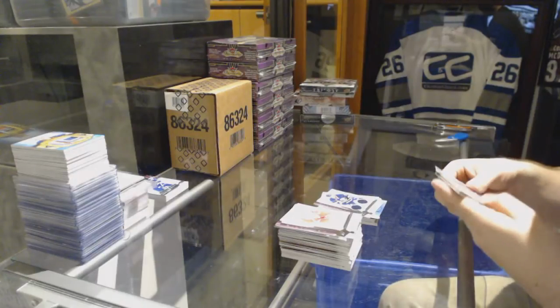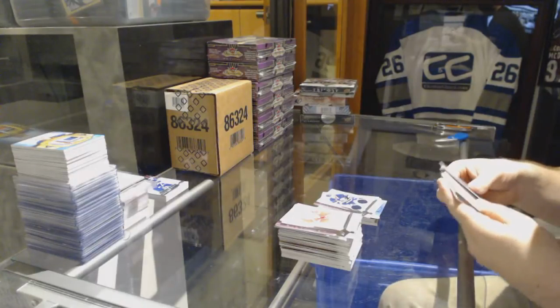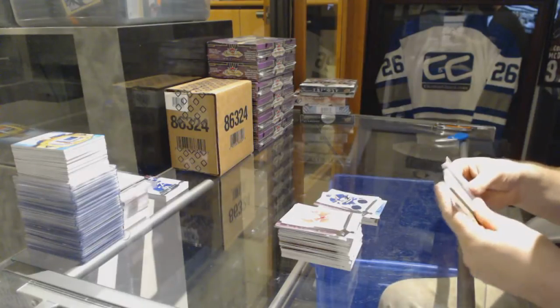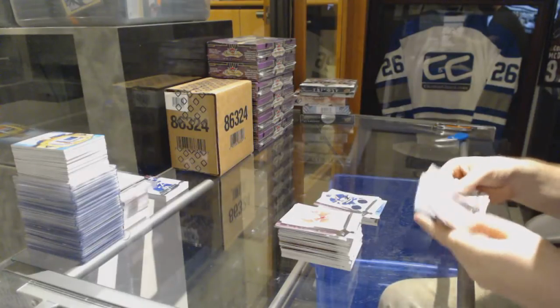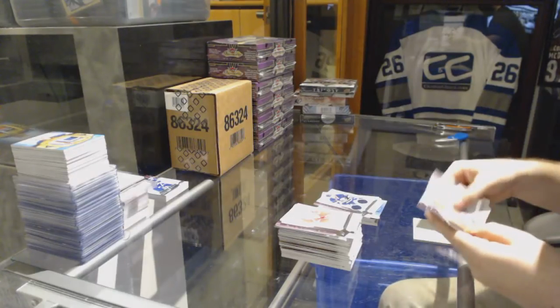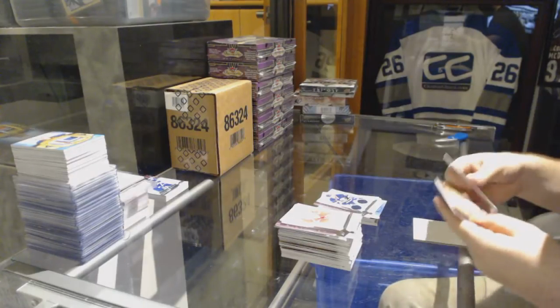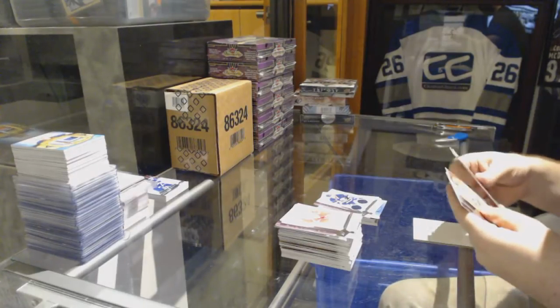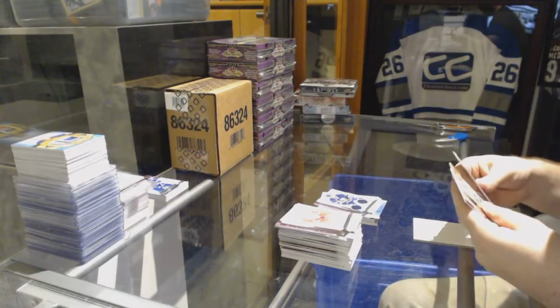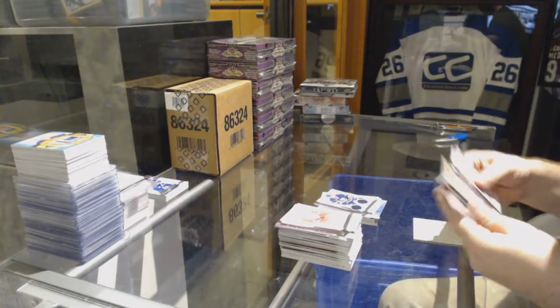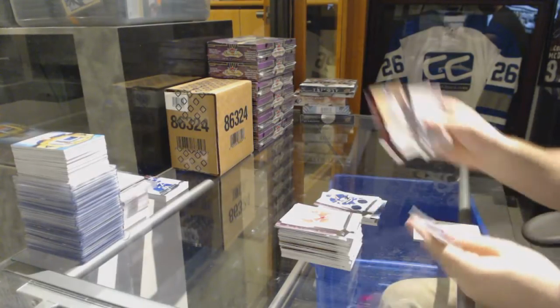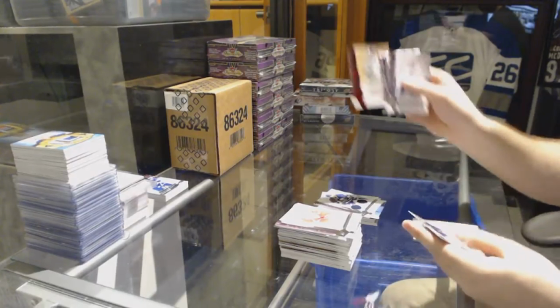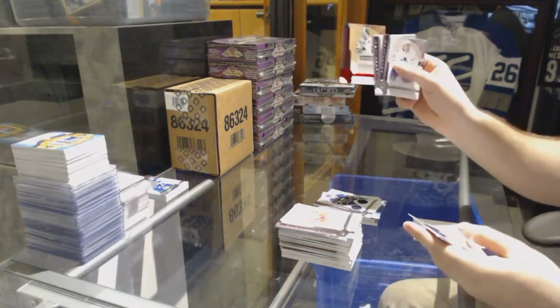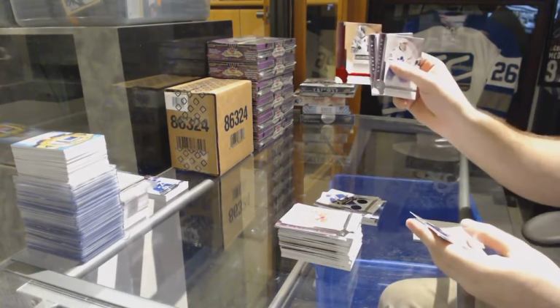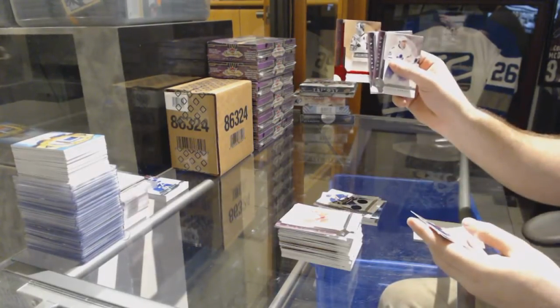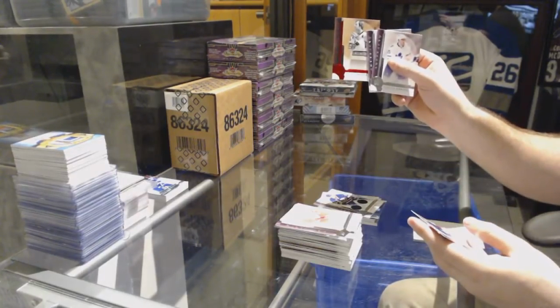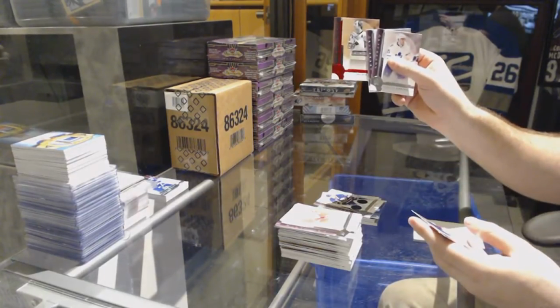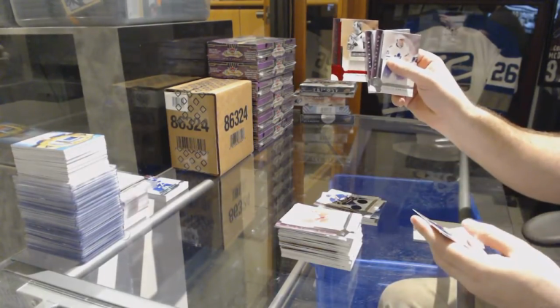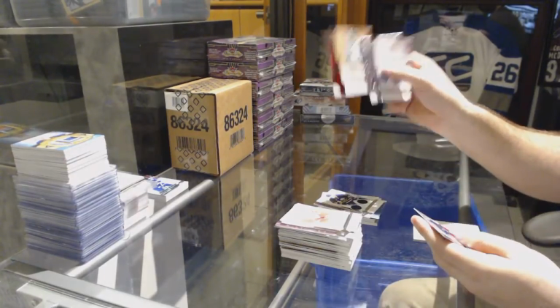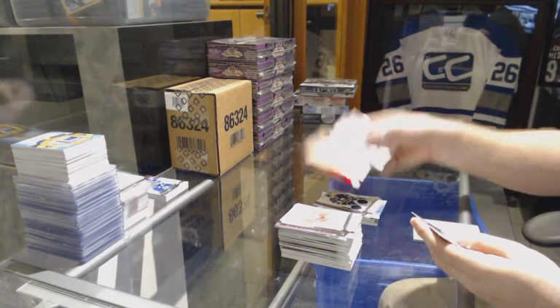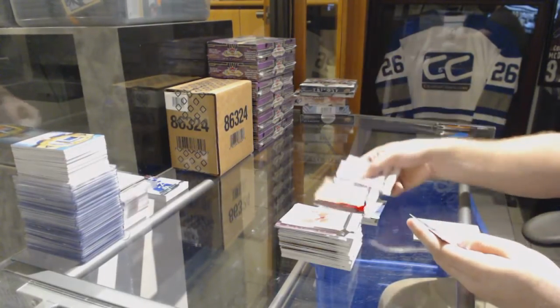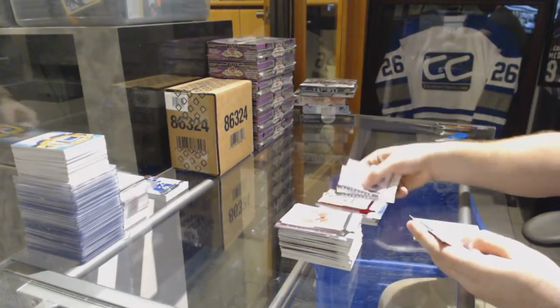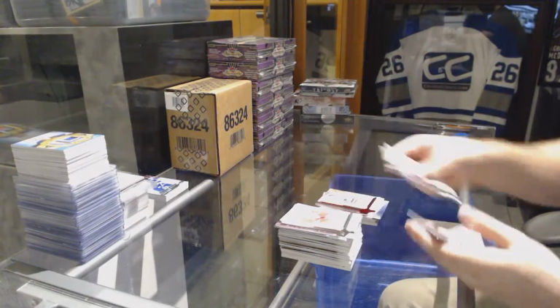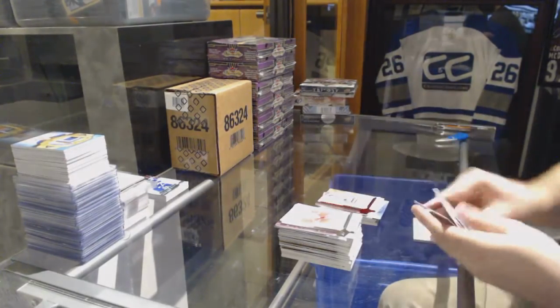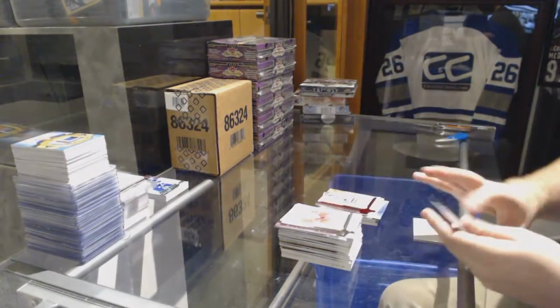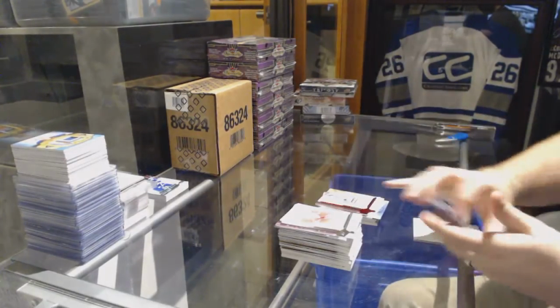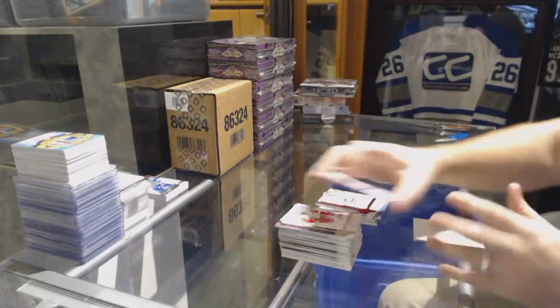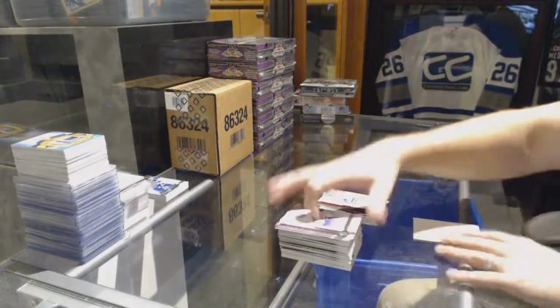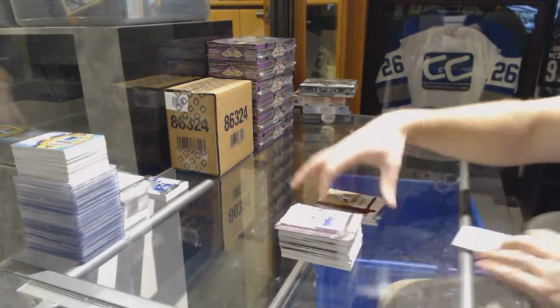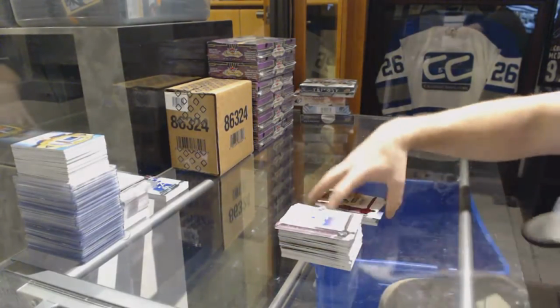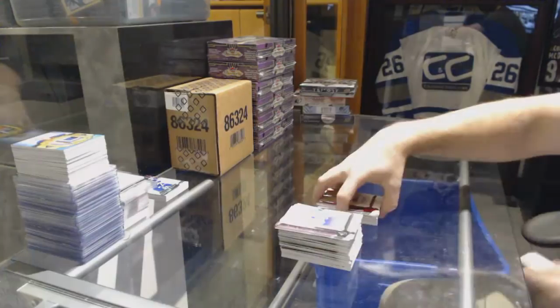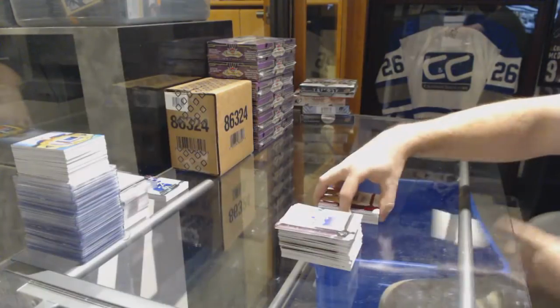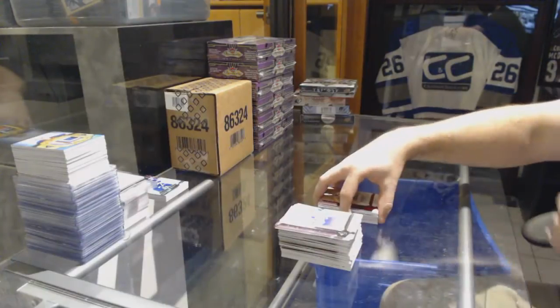We've got 2.99 for the Montreal Canadiens, Guy Lafleur, numbered 75.